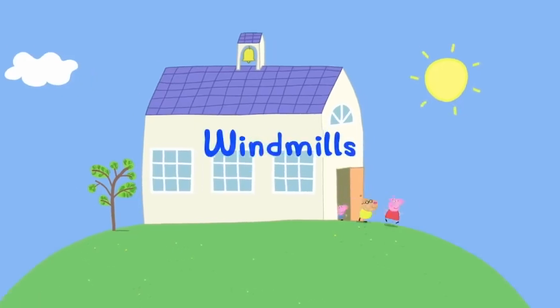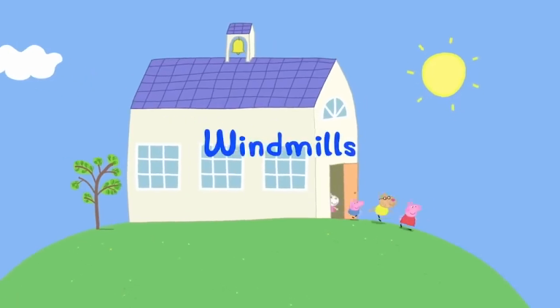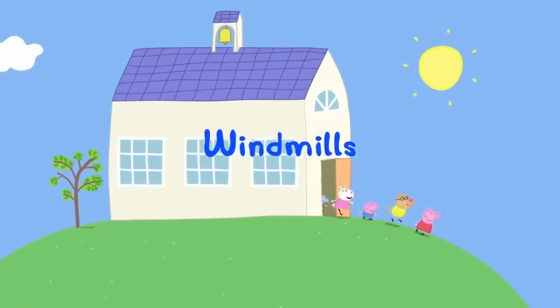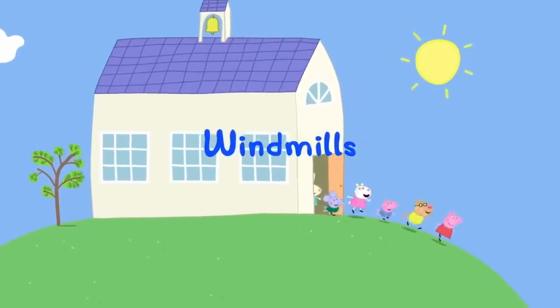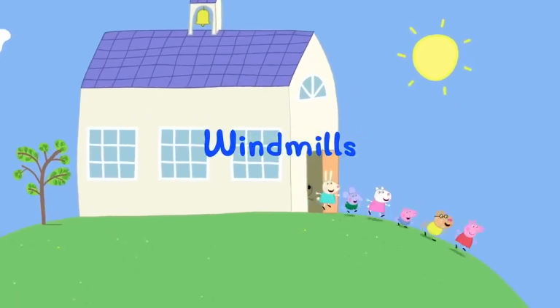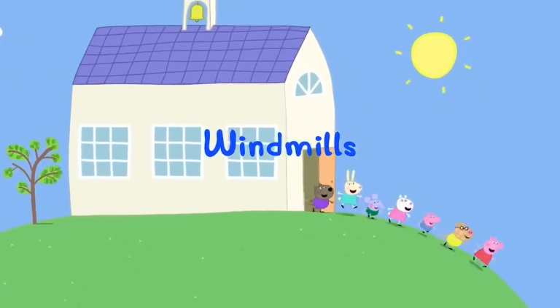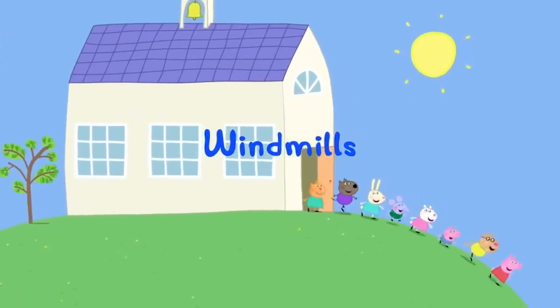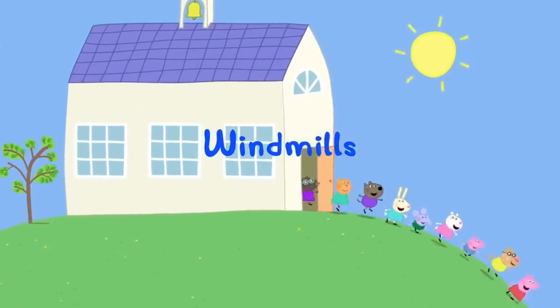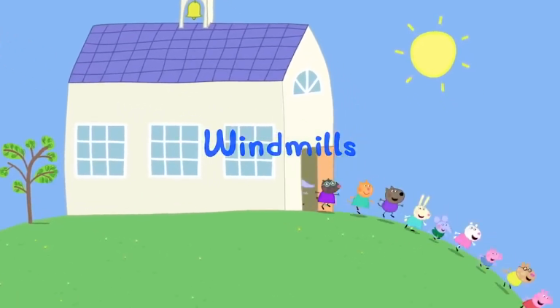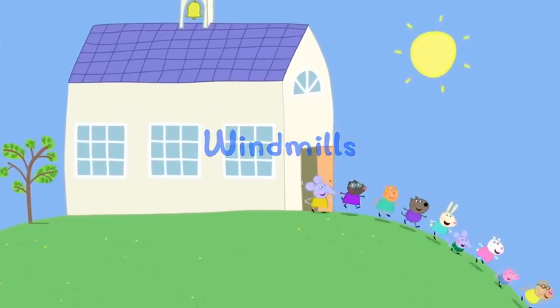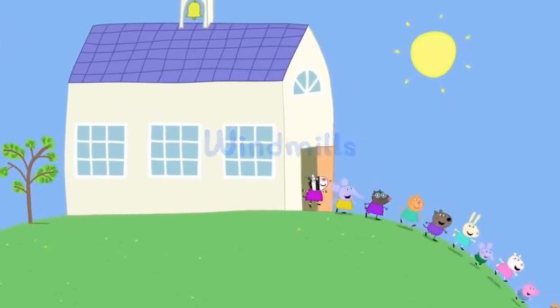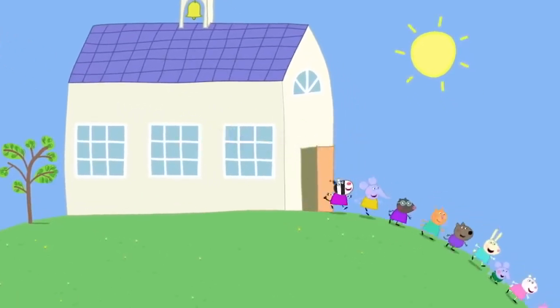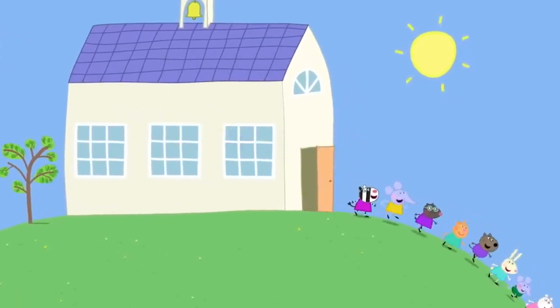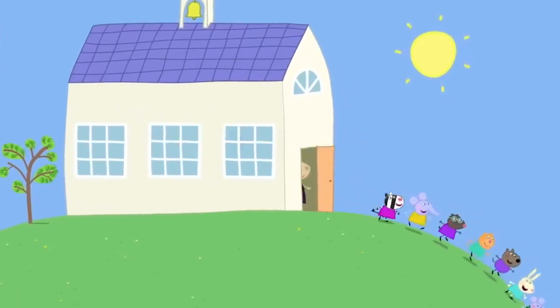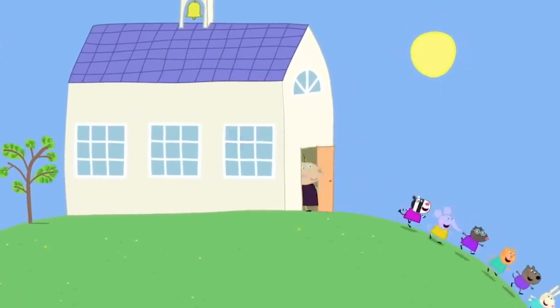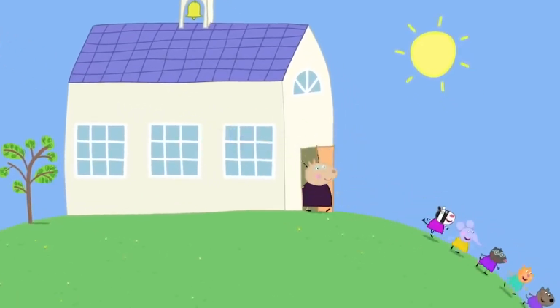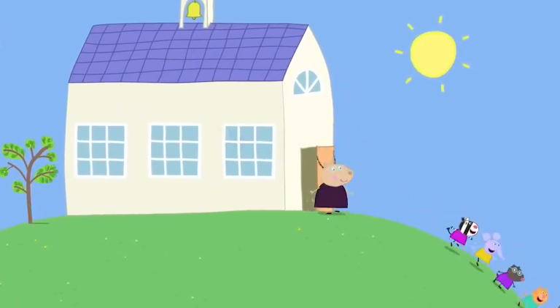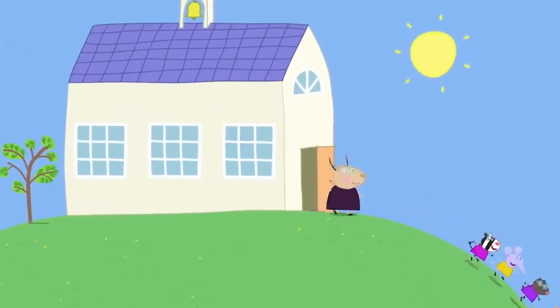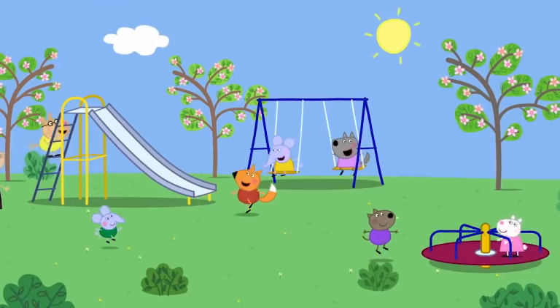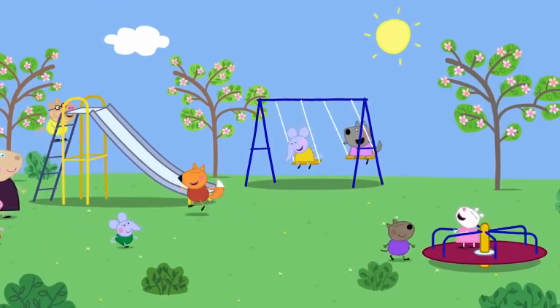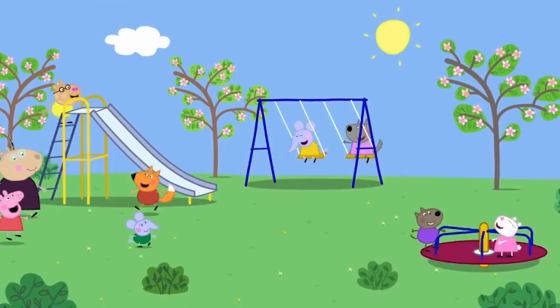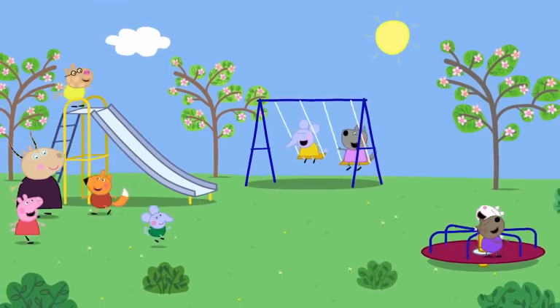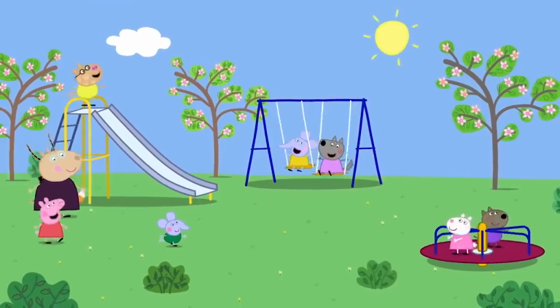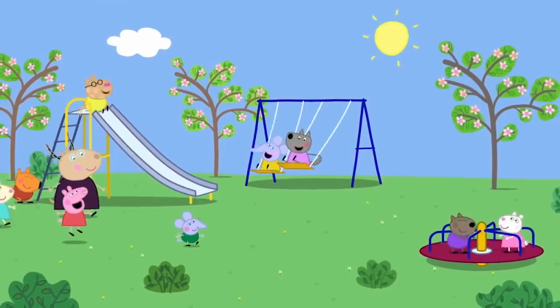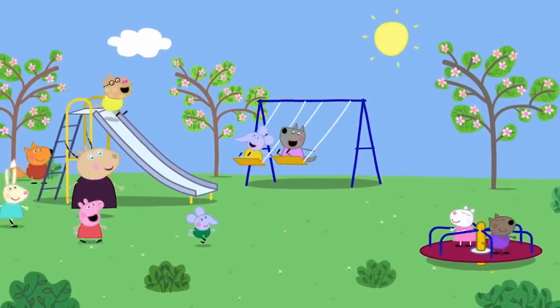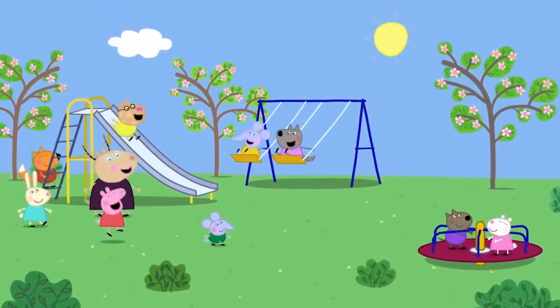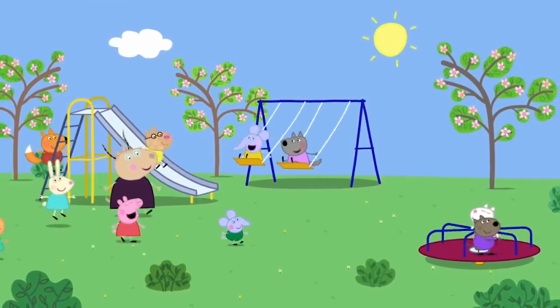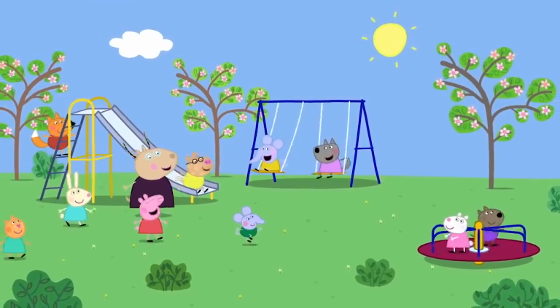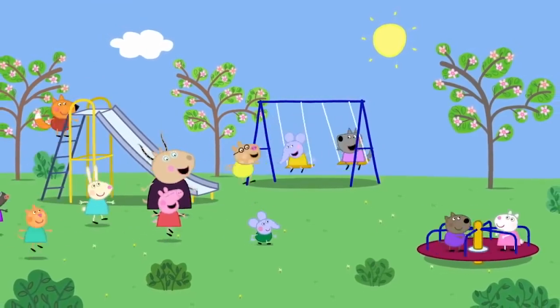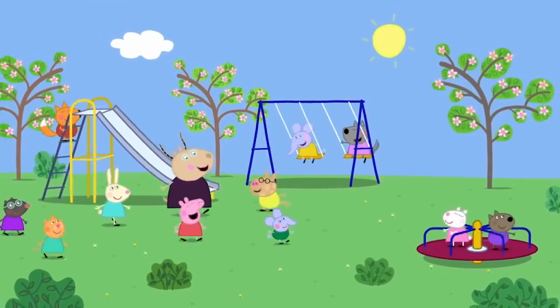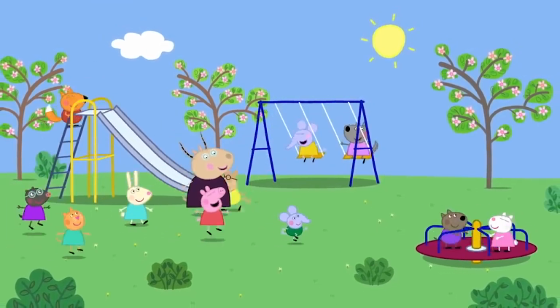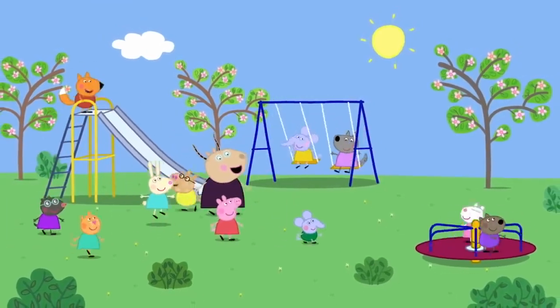Windmills. Today, Peppa and her friends are at playgroup. It is playtime. Play nice, you children.